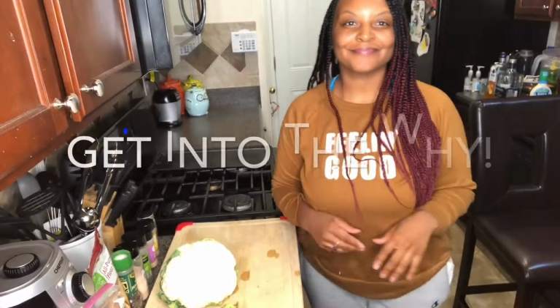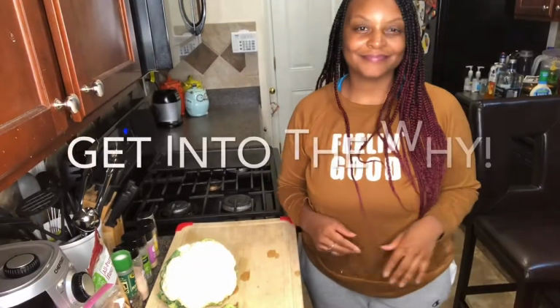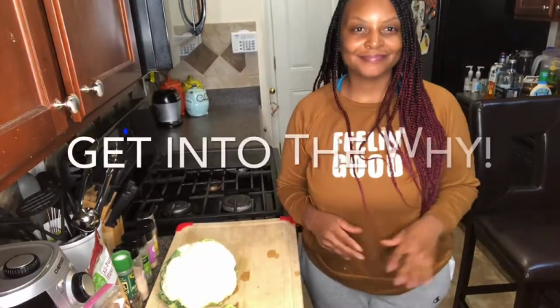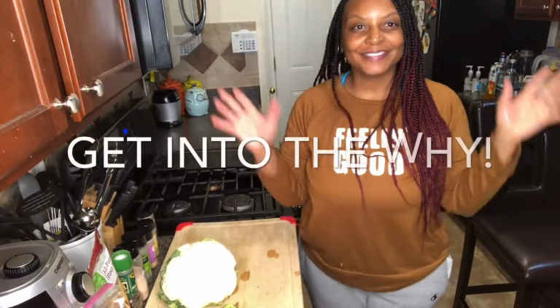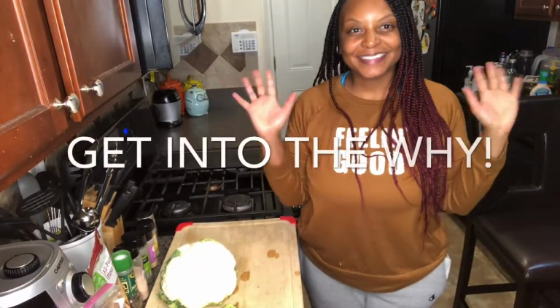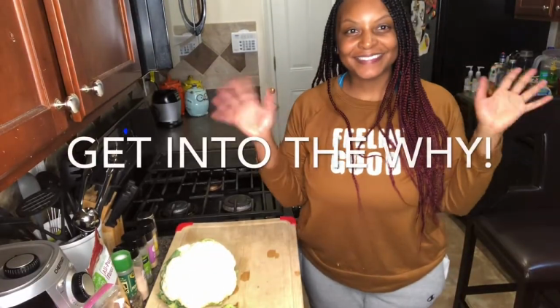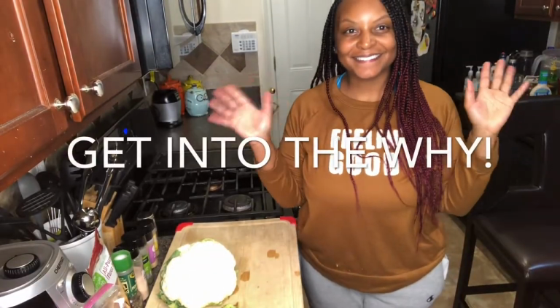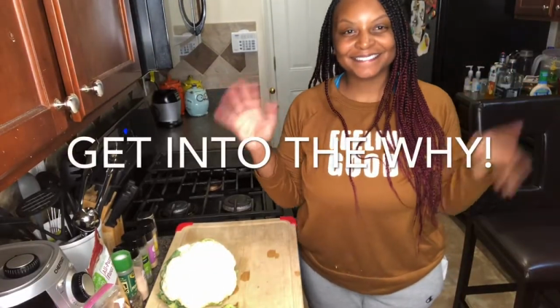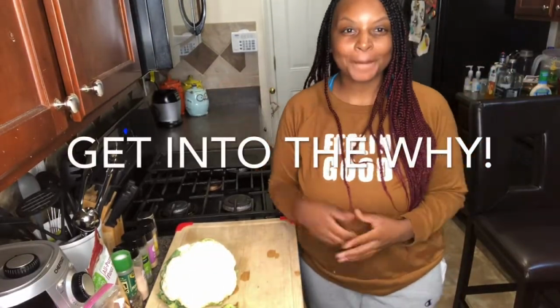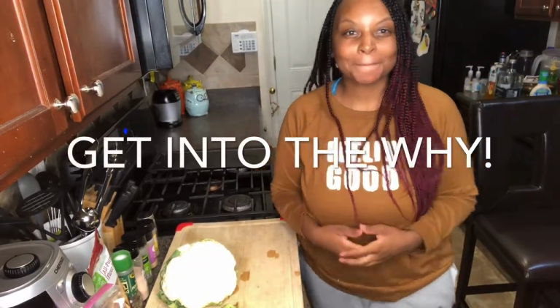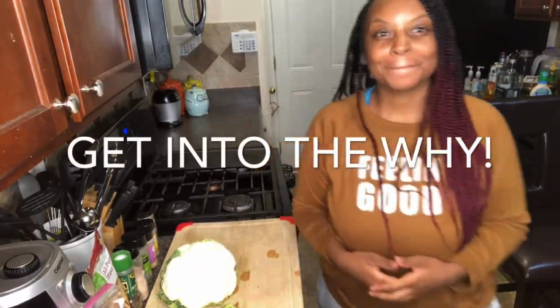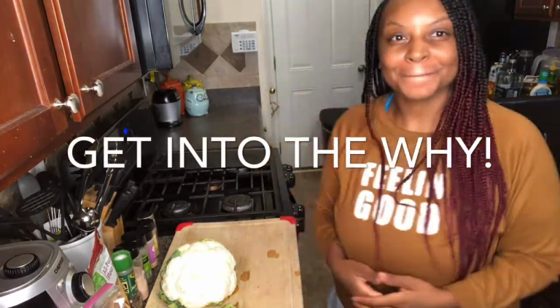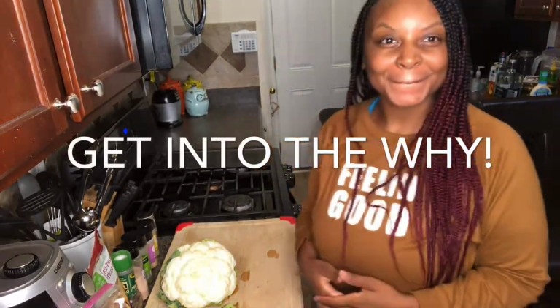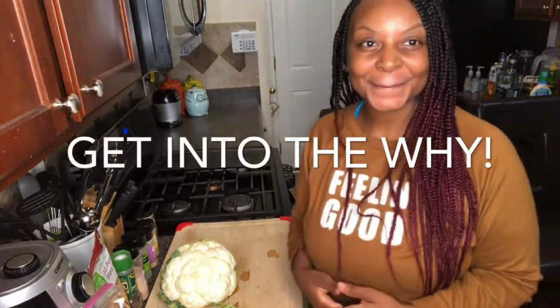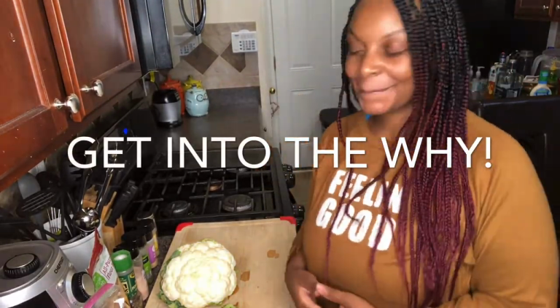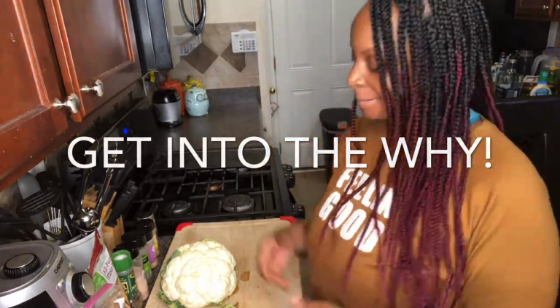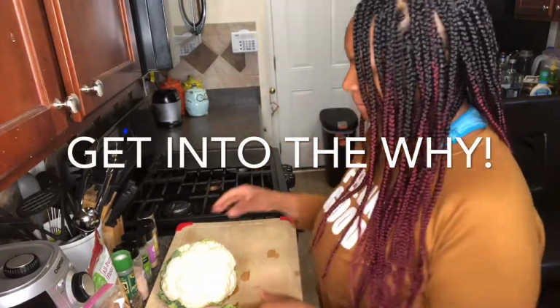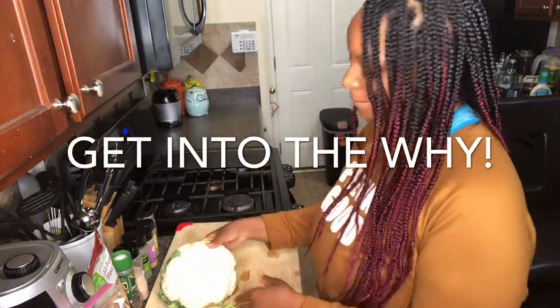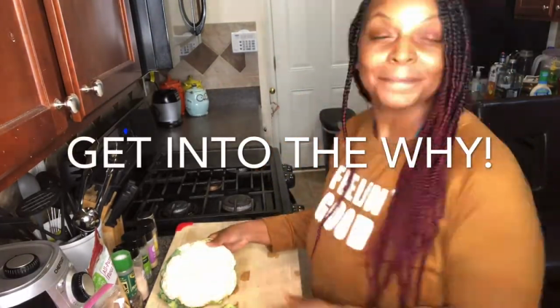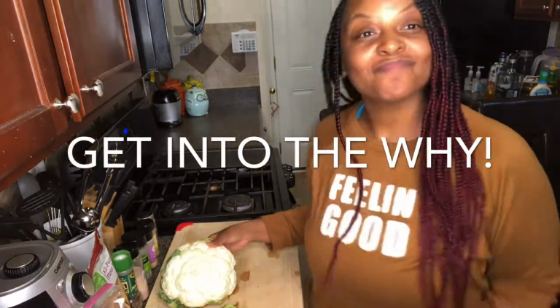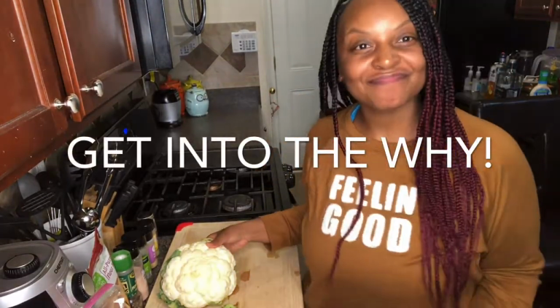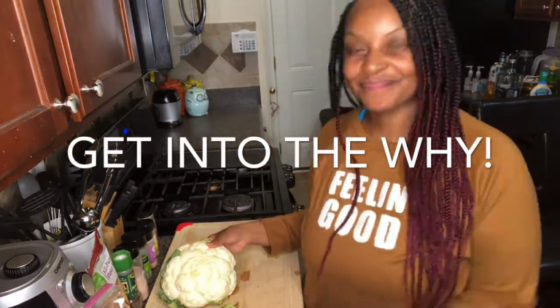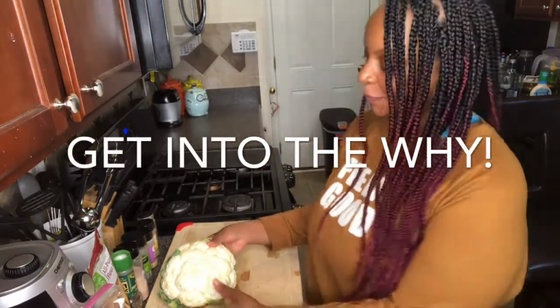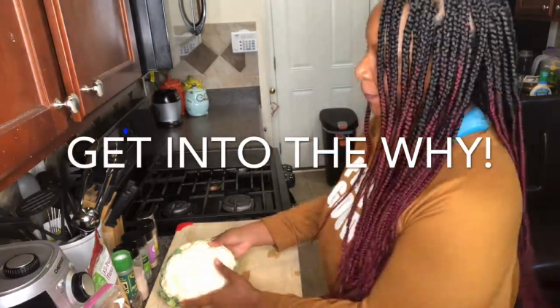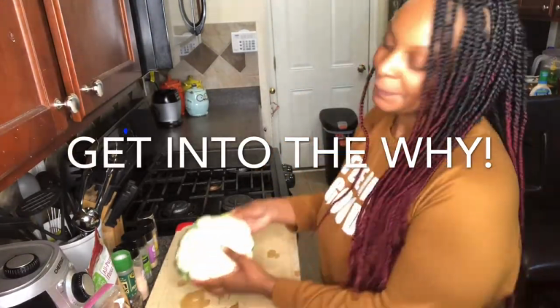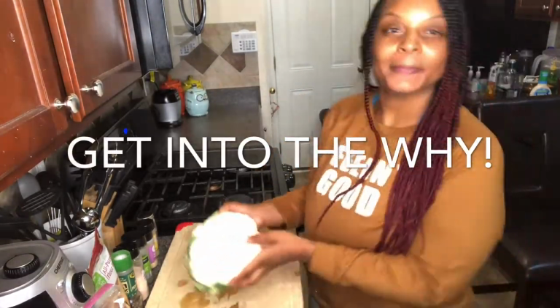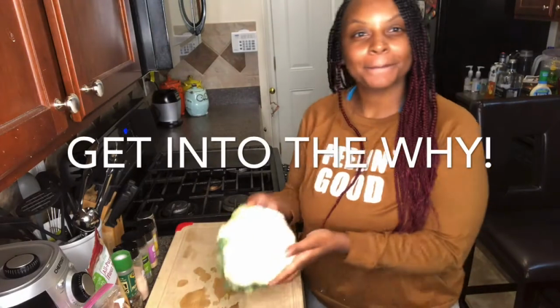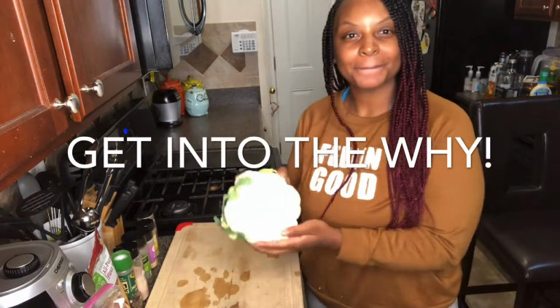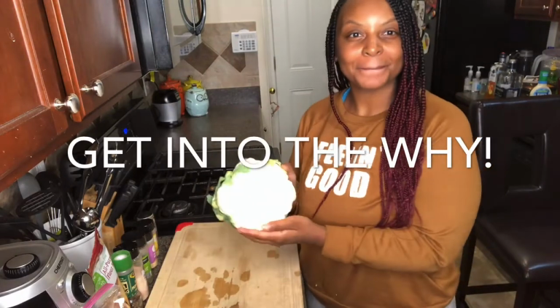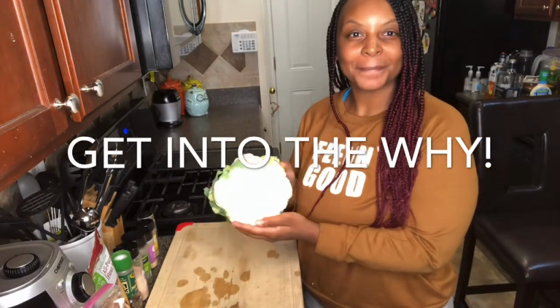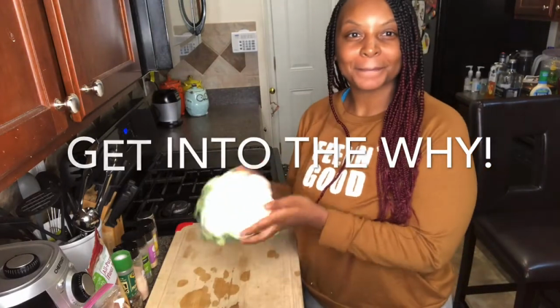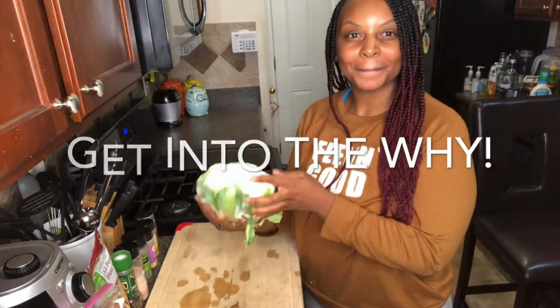Hi! Welcome to Shunt TV's Wellness Get Into The Why. Today we're going to be making cauliflower wings.